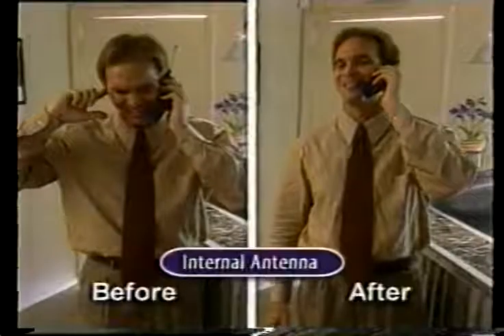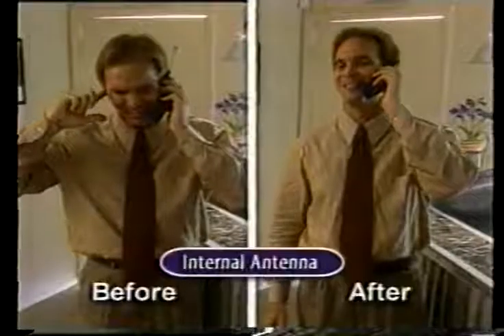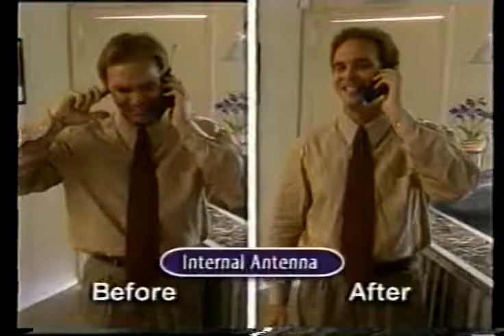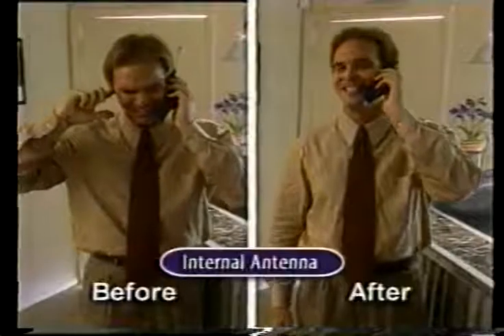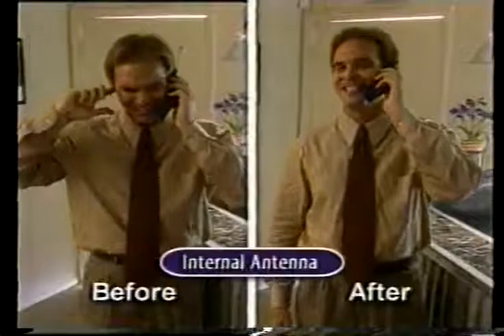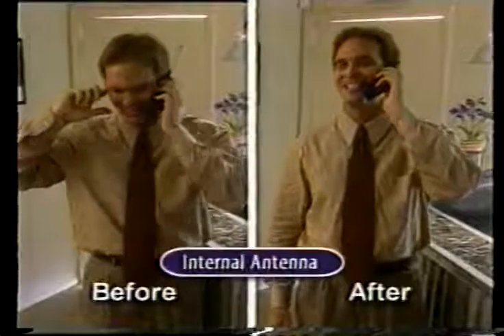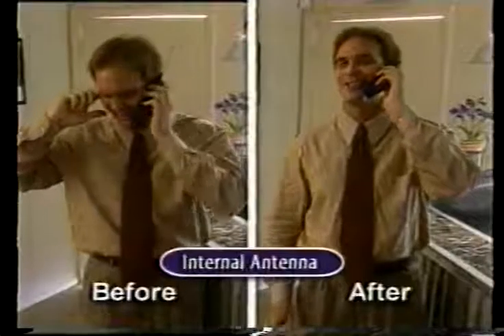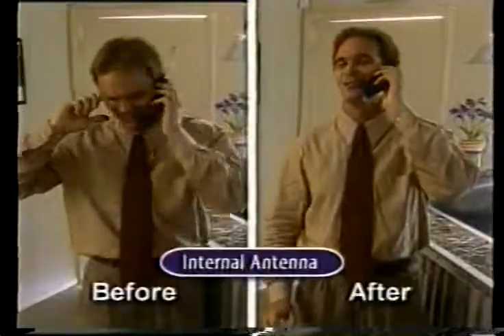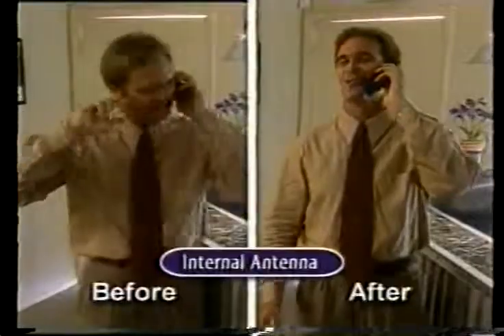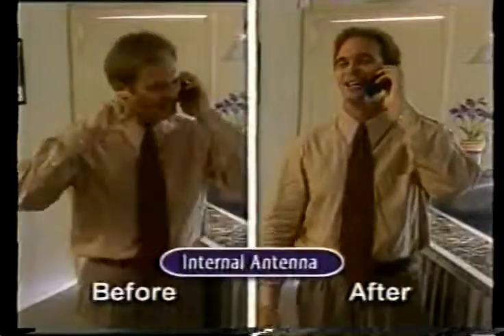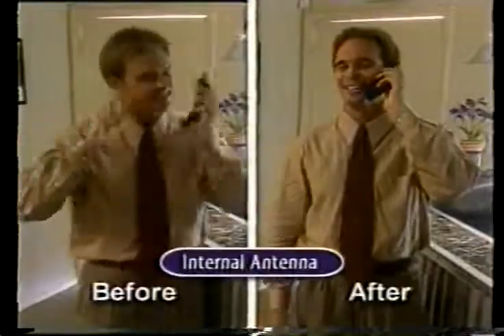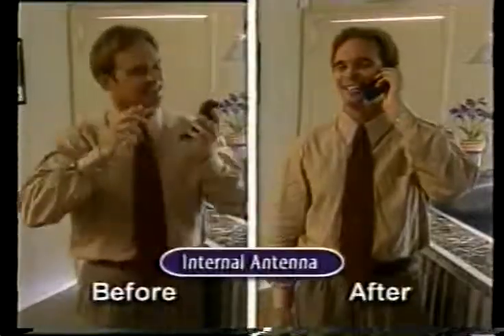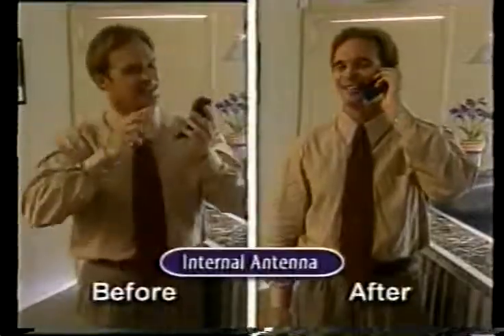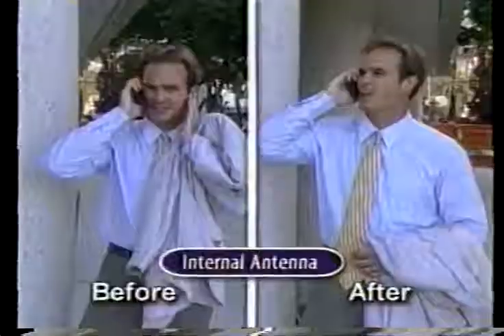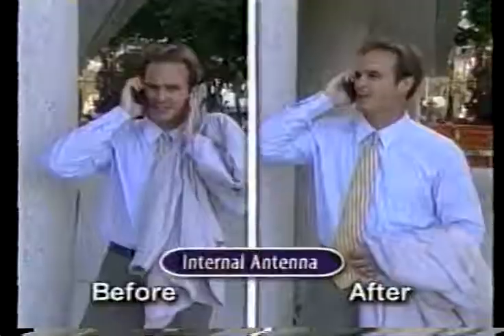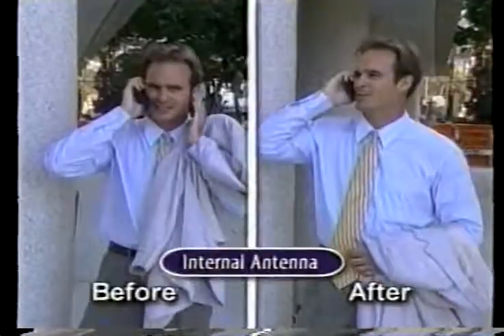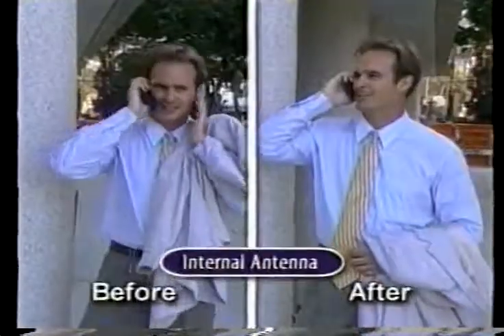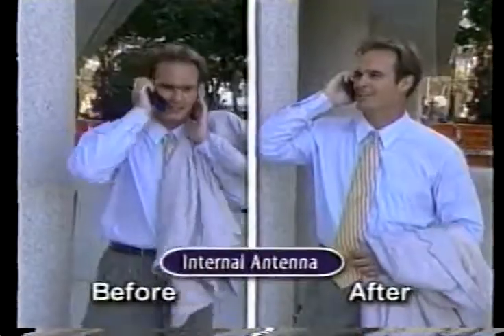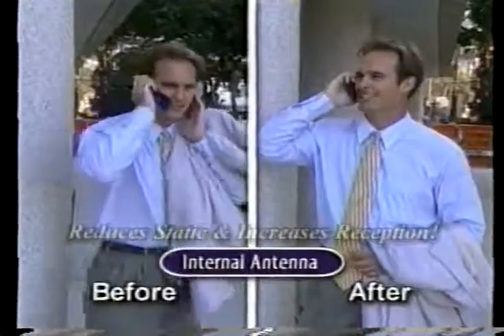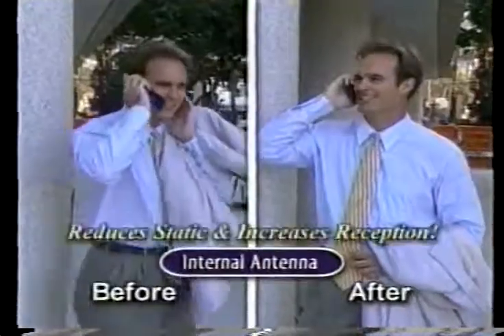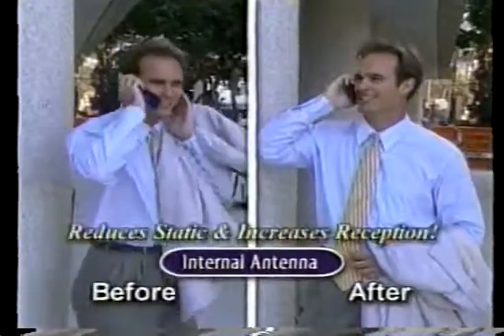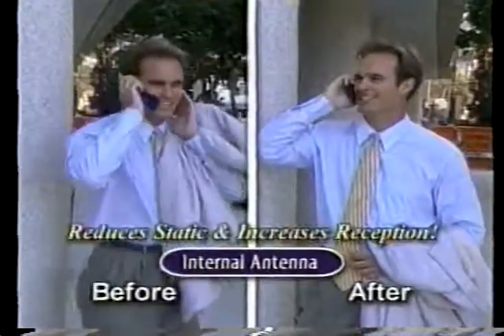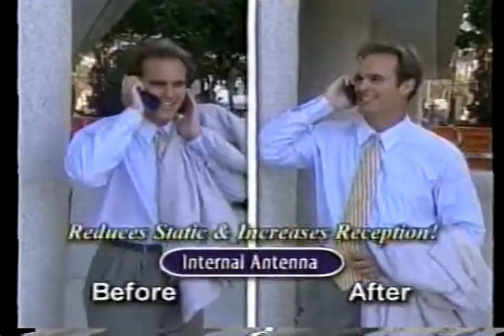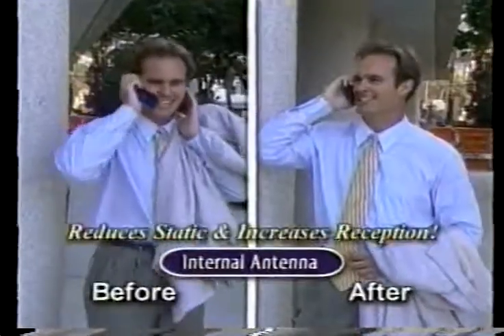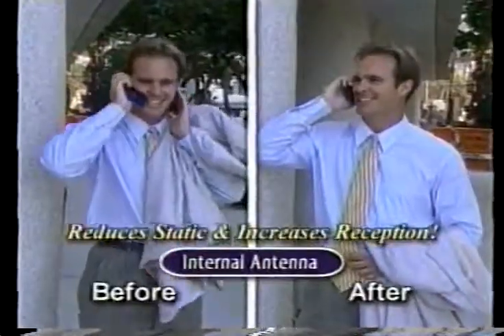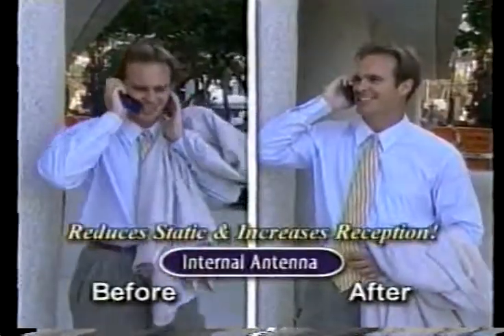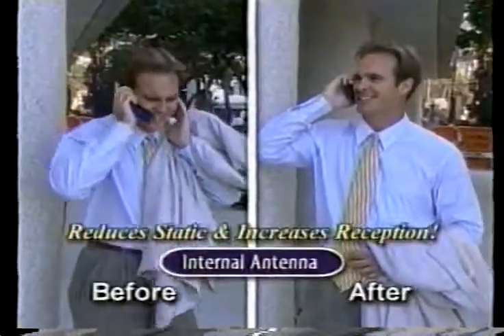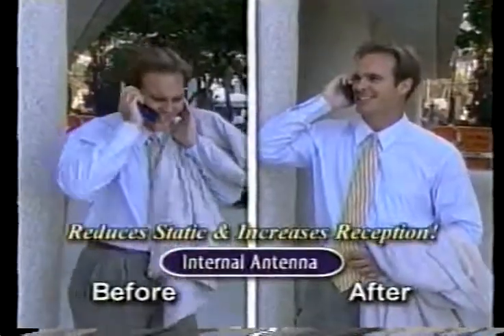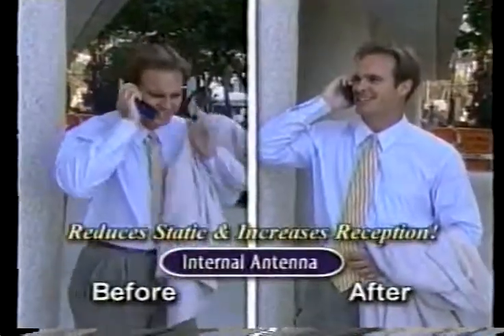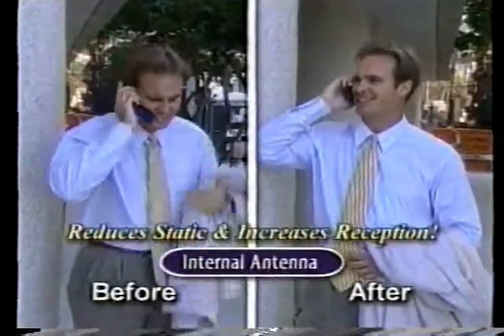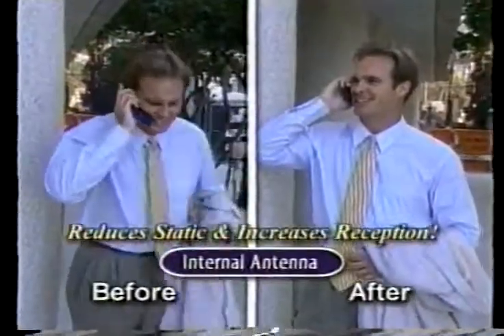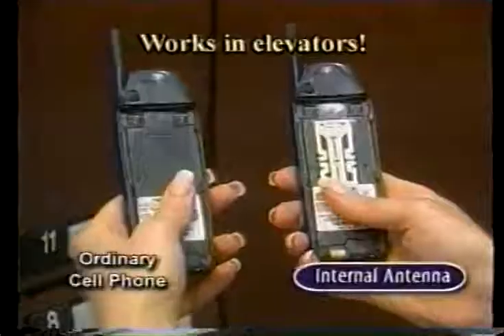You'll be able to hear in buildings, hallways, even driving in tunnels, with better reception and less static.